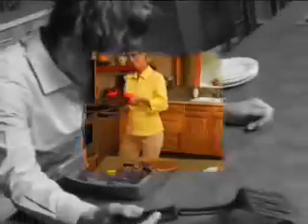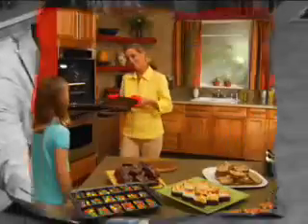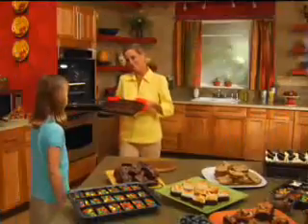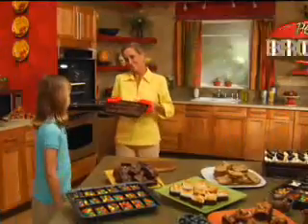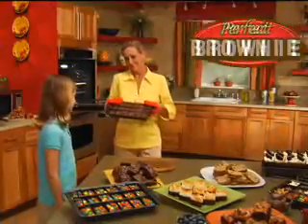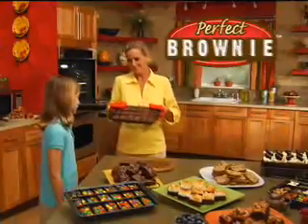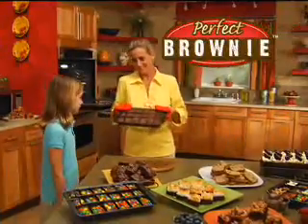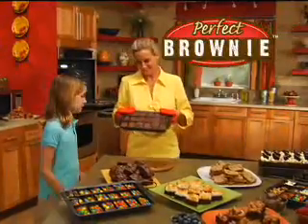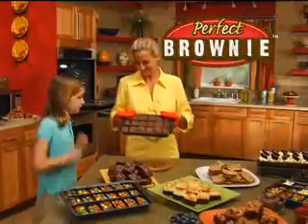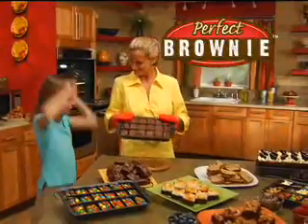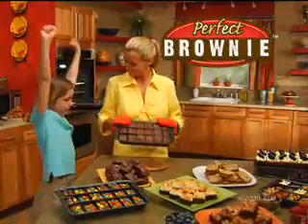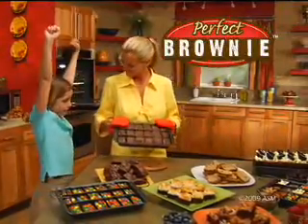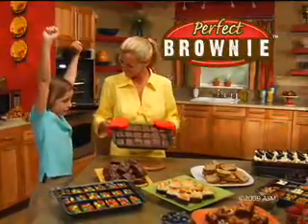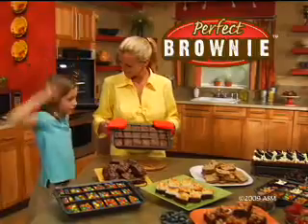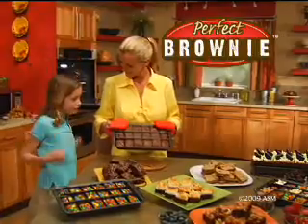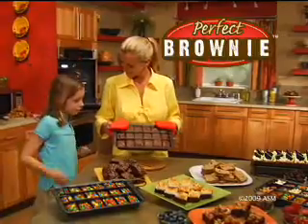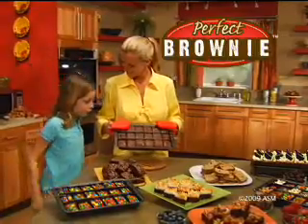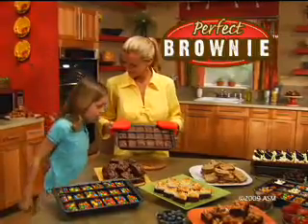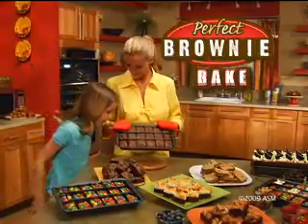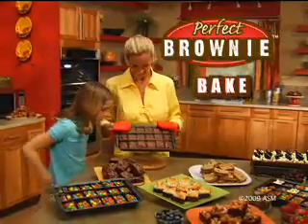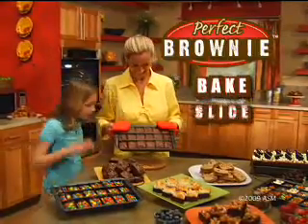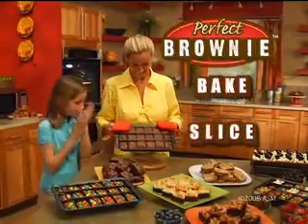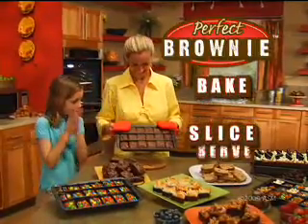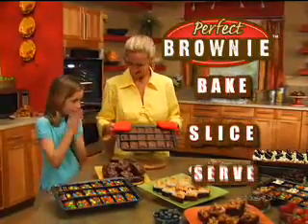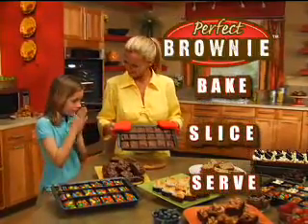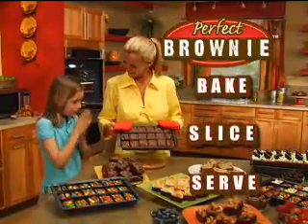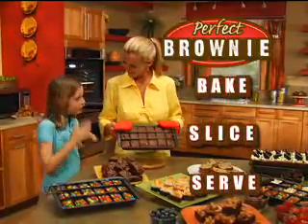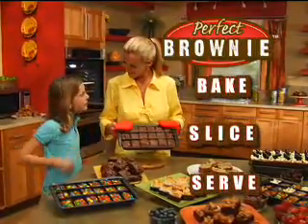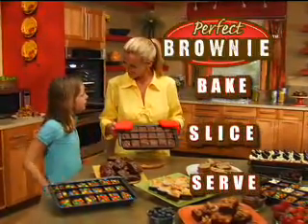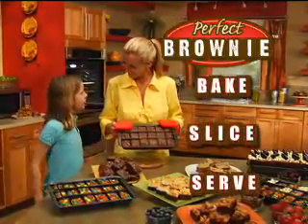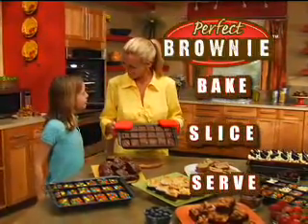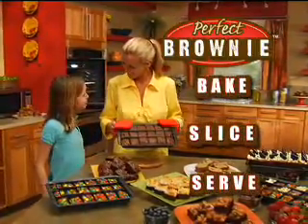Need a hand? Now there's Perfect Brownie Pan, the new nonstick way to bake, slice, and serve perfect brownies.